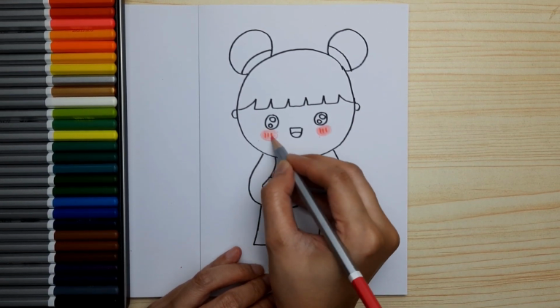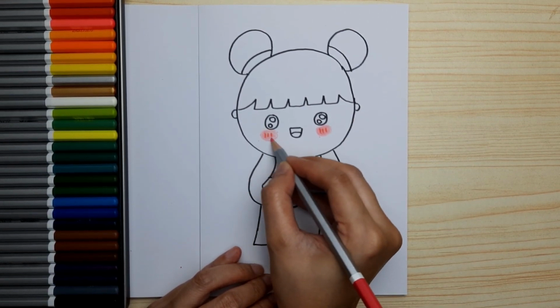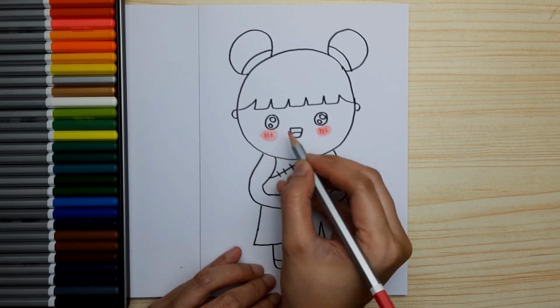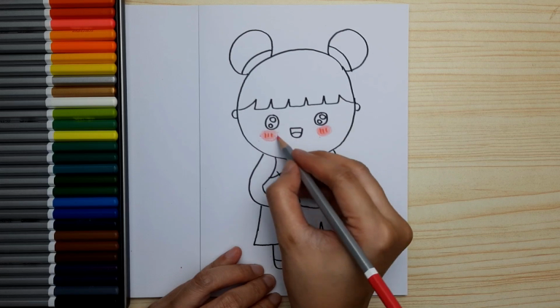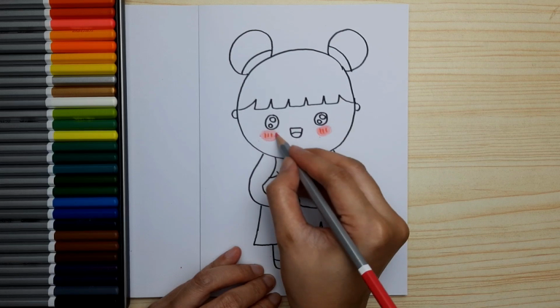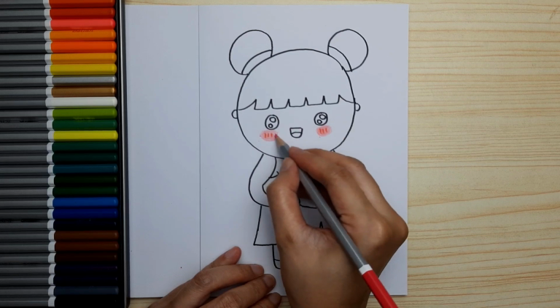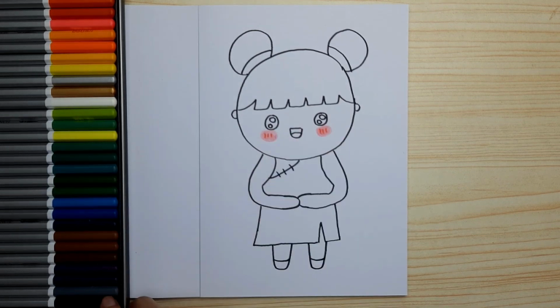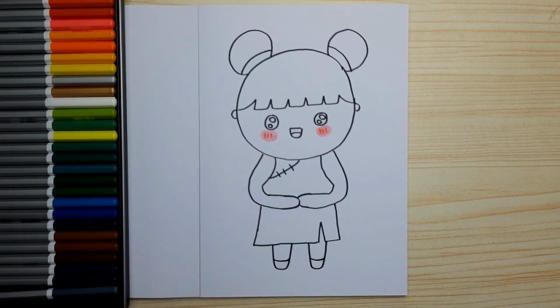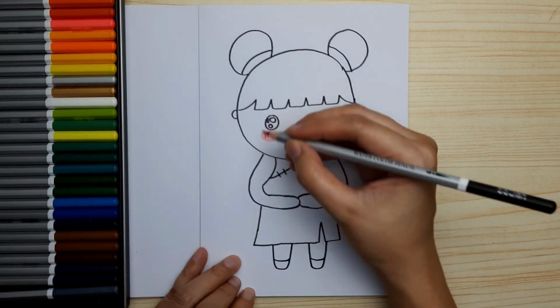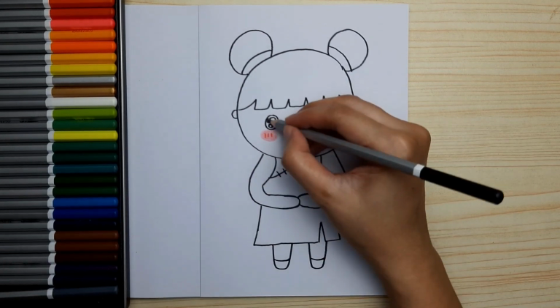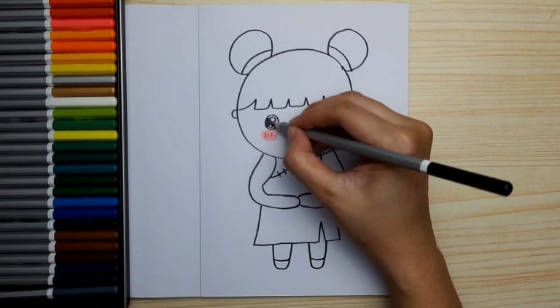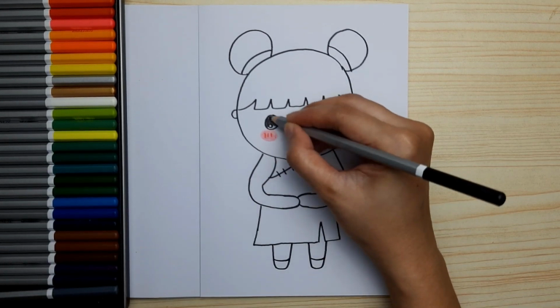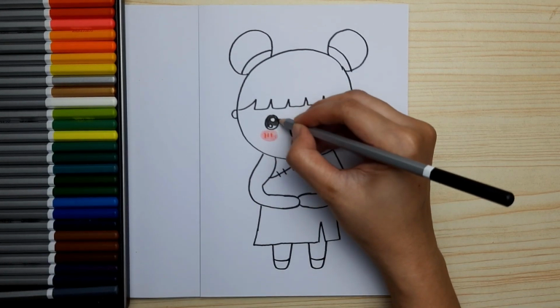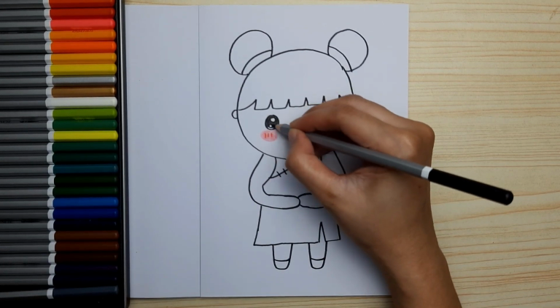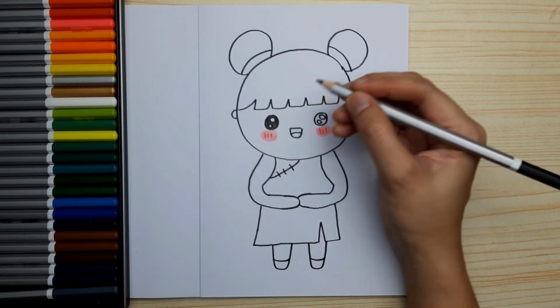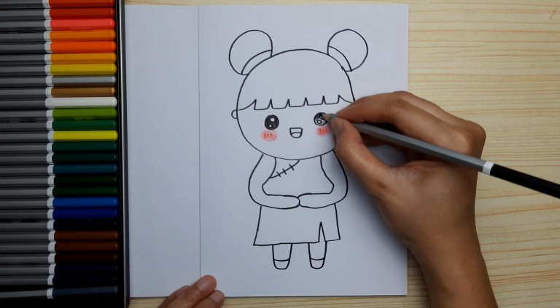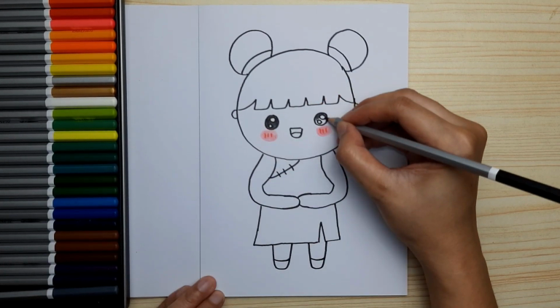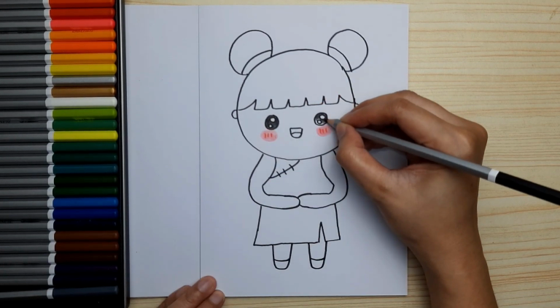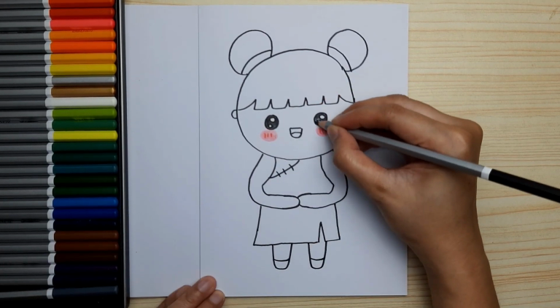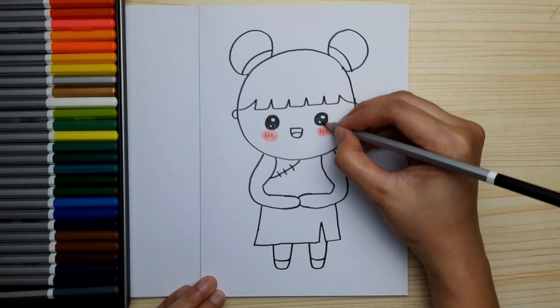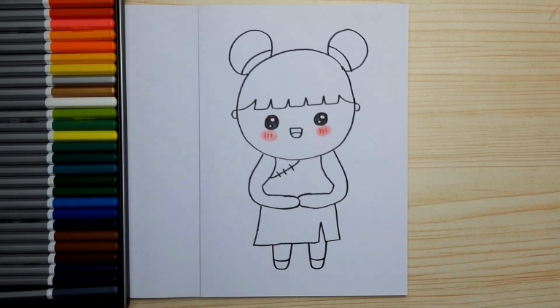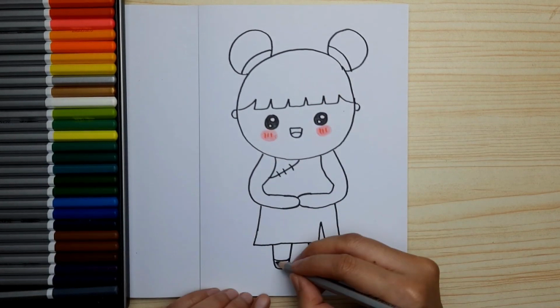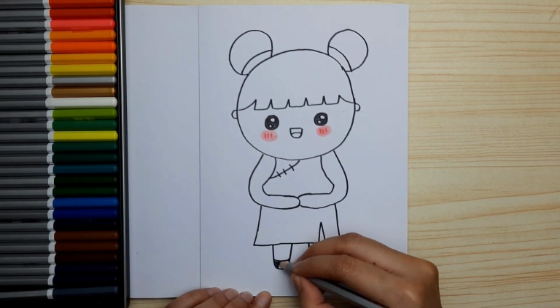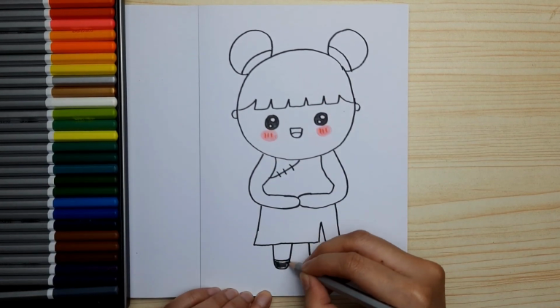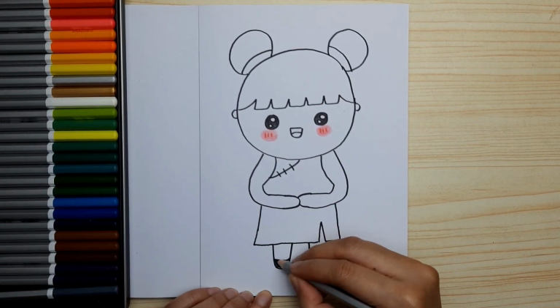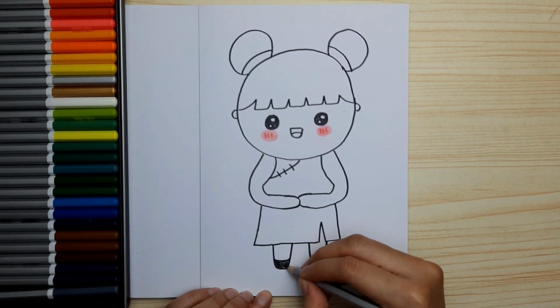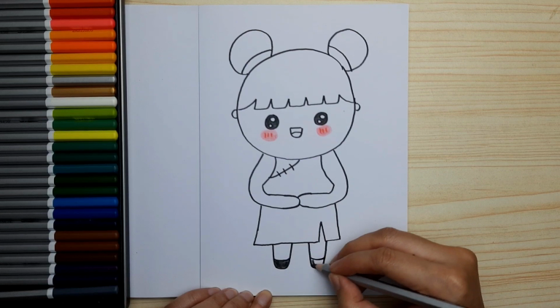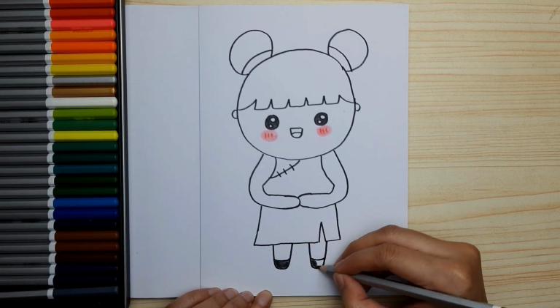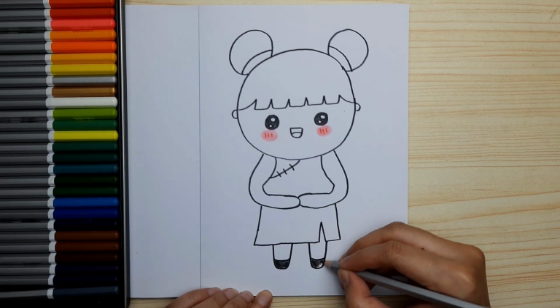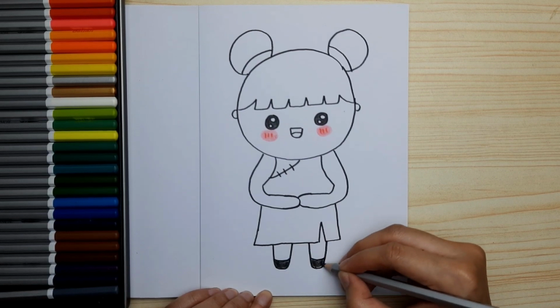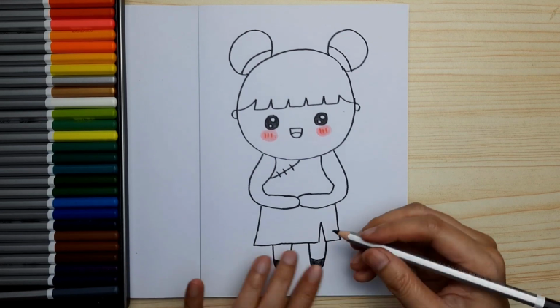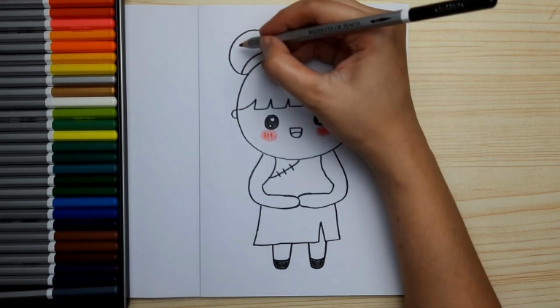And now we are ready to color! If you enjoy this video, don't forget to like, share, and subscribe.